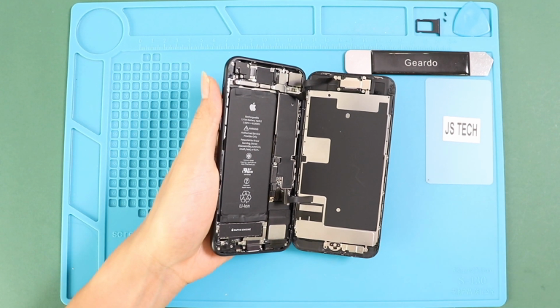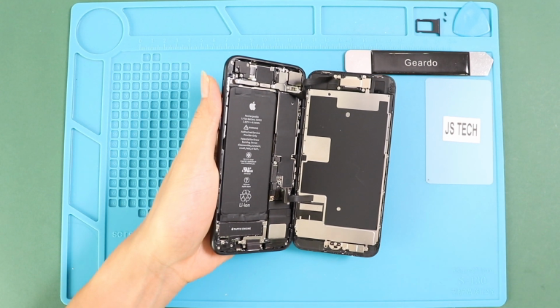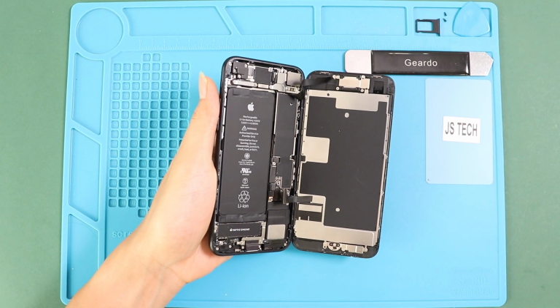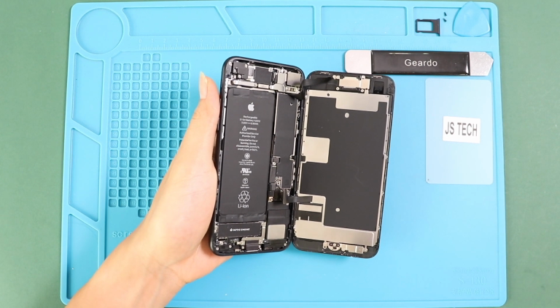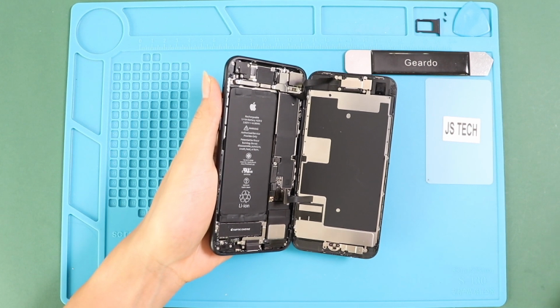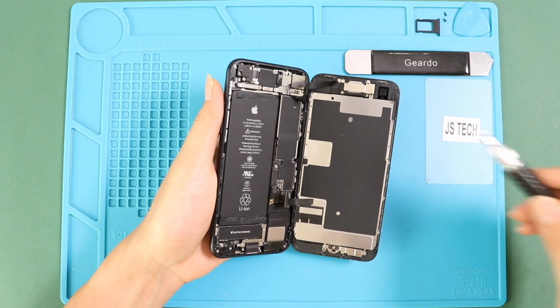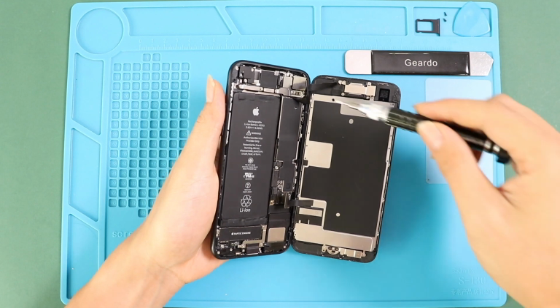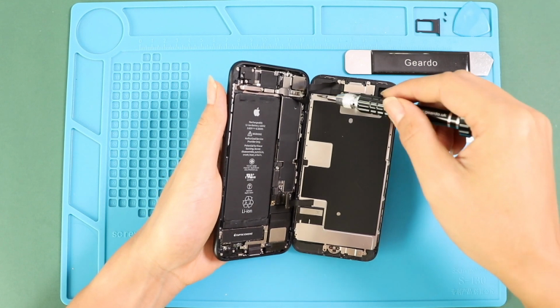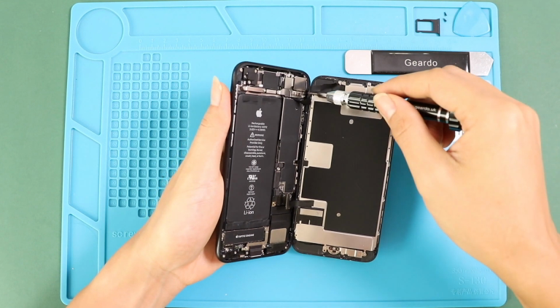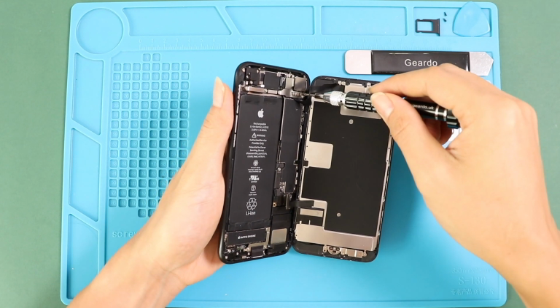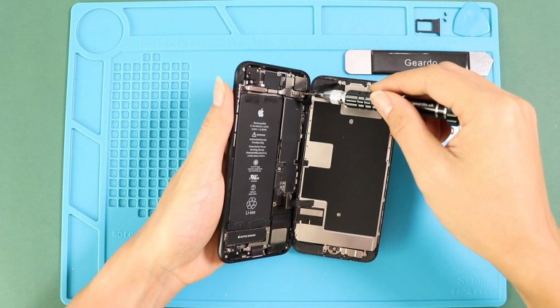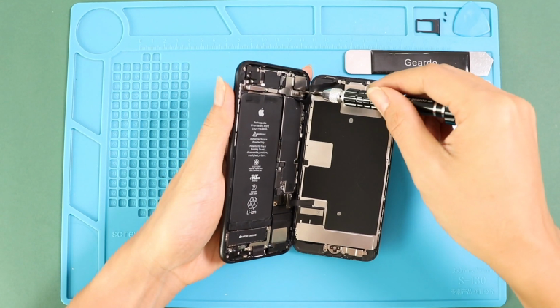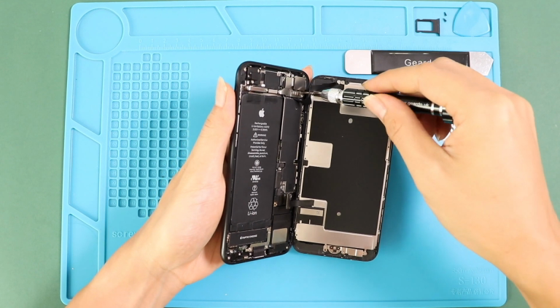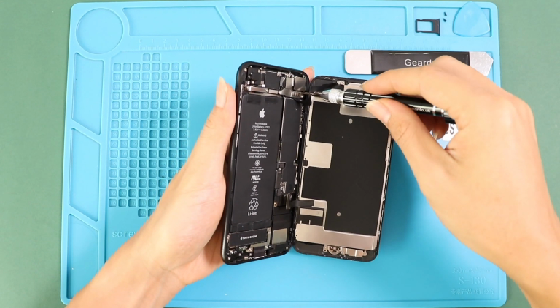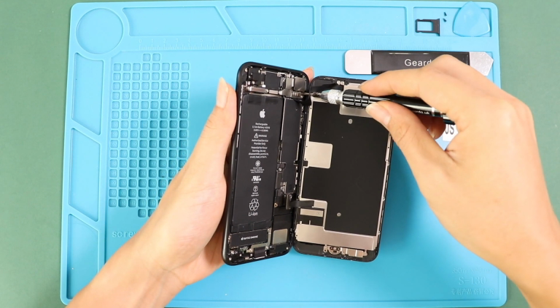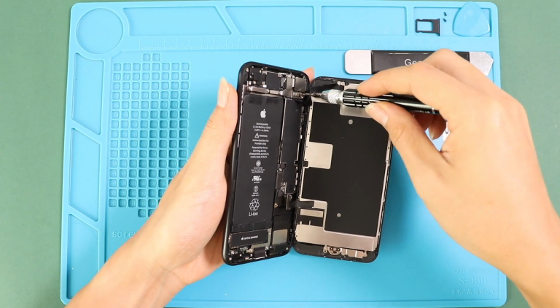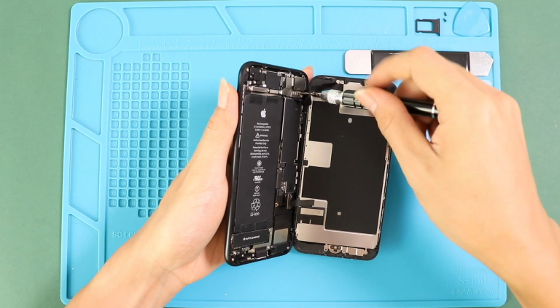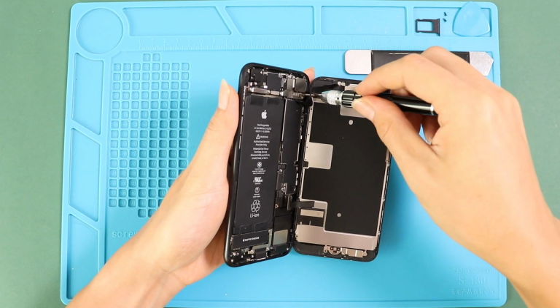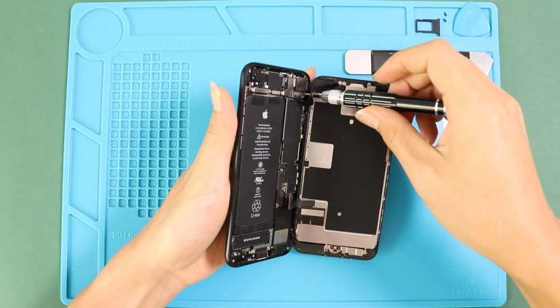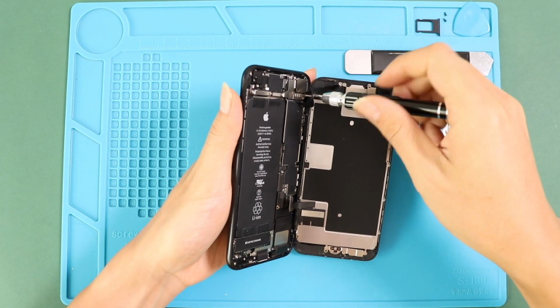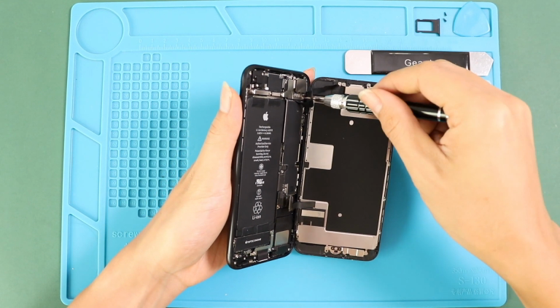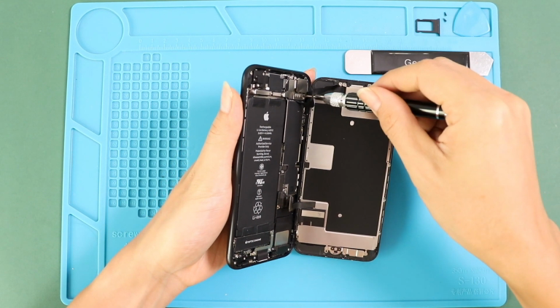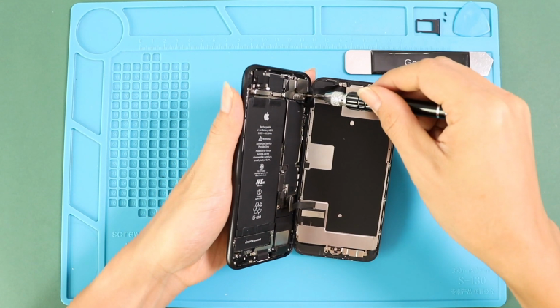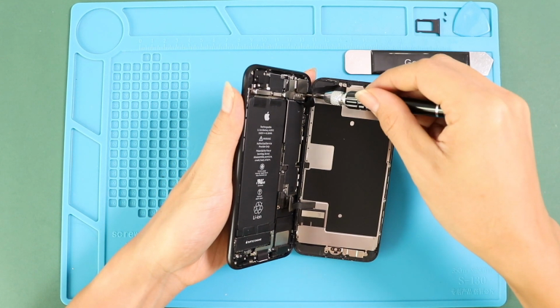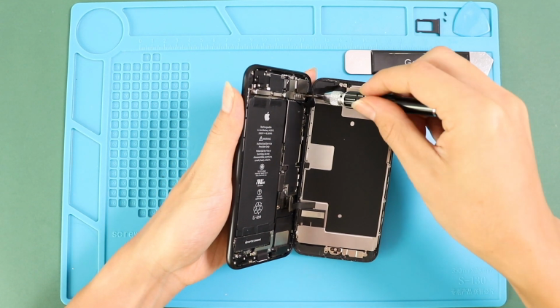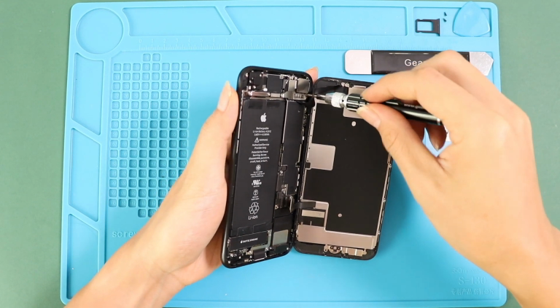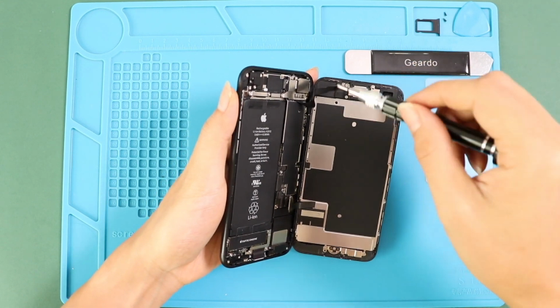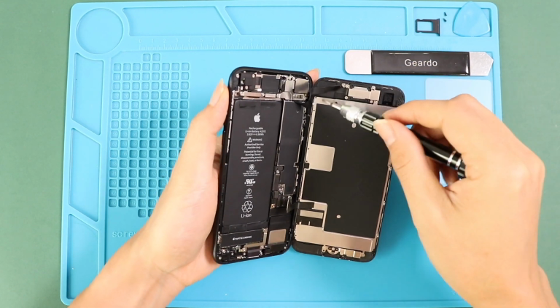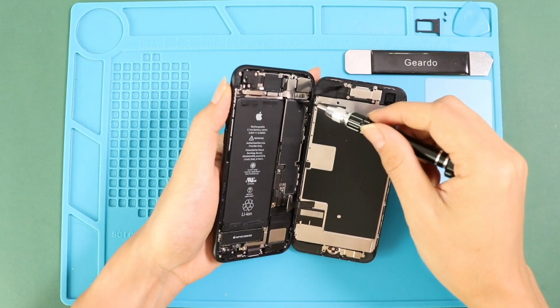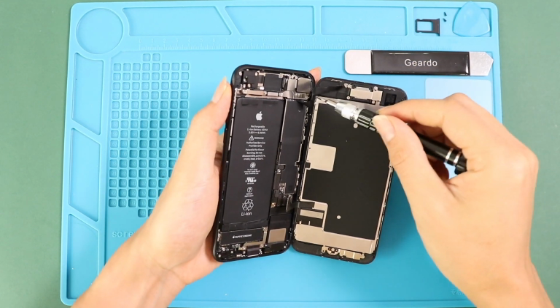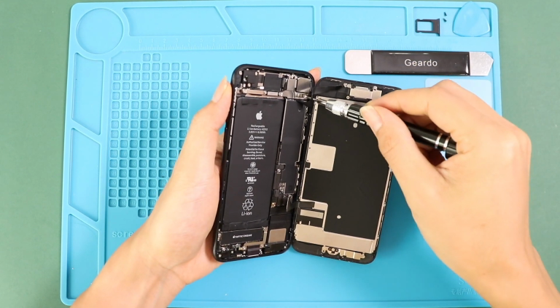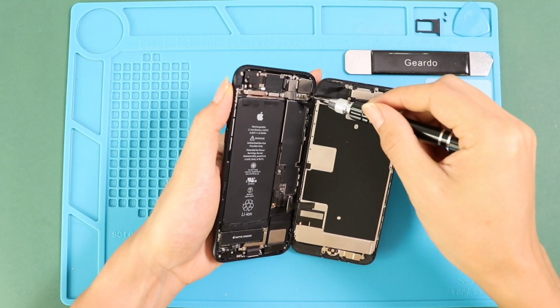Next, move to the top and remove the shield by undoing three screws, and then disconnect the front camera and the rear piece assembly plug.